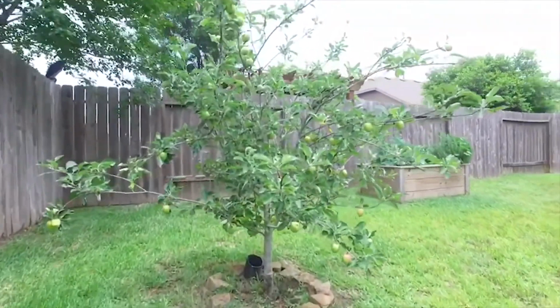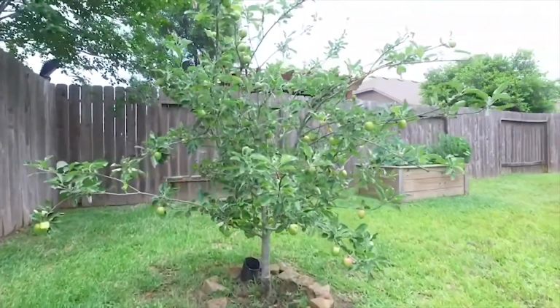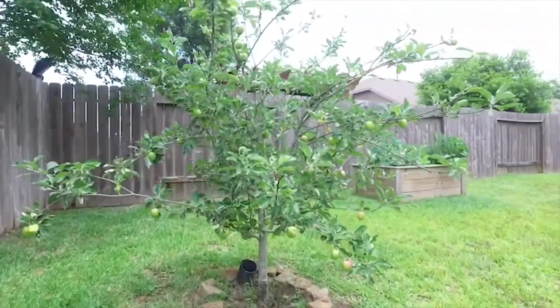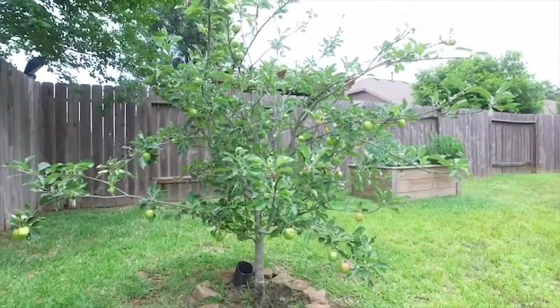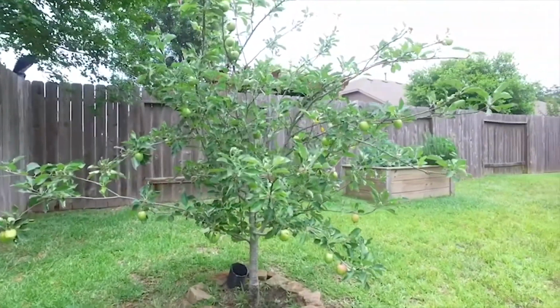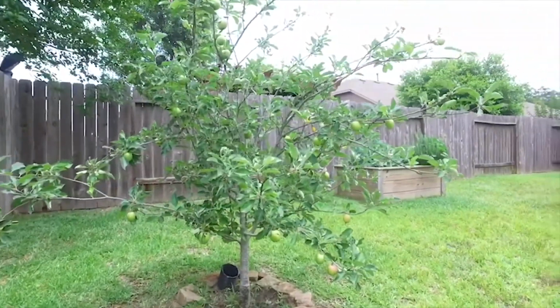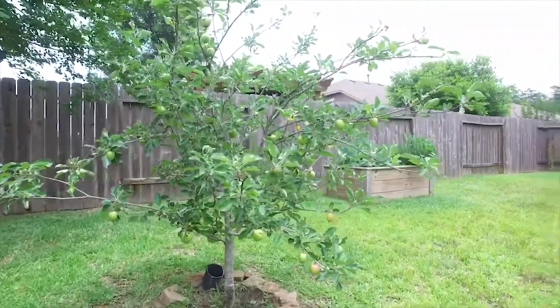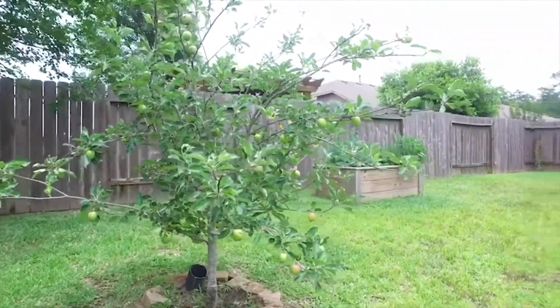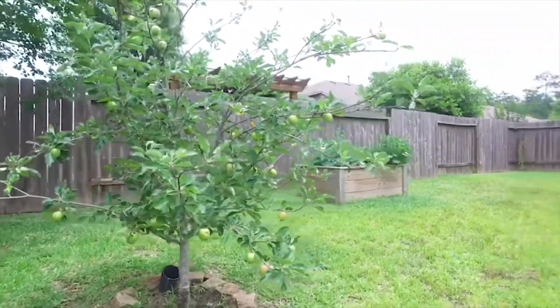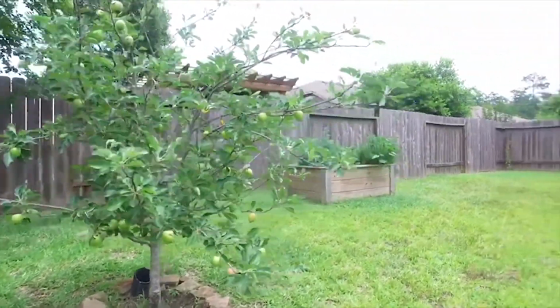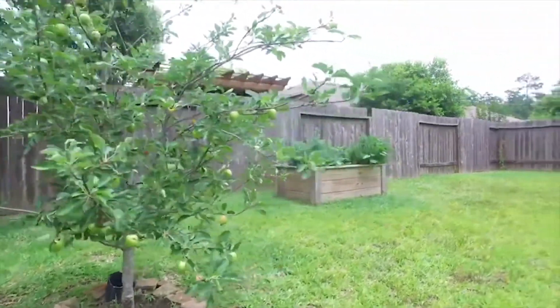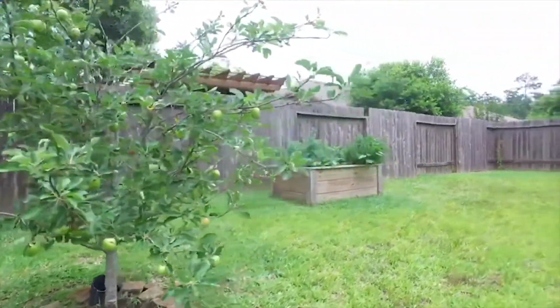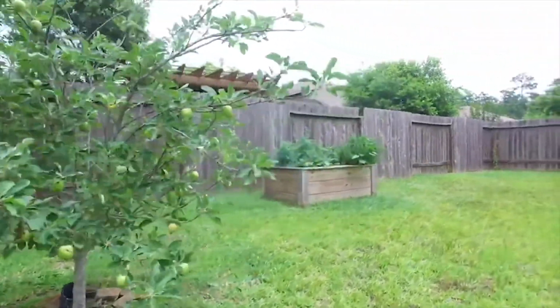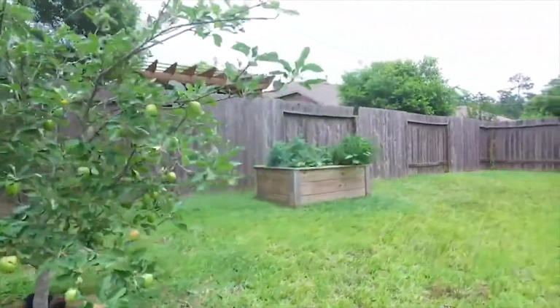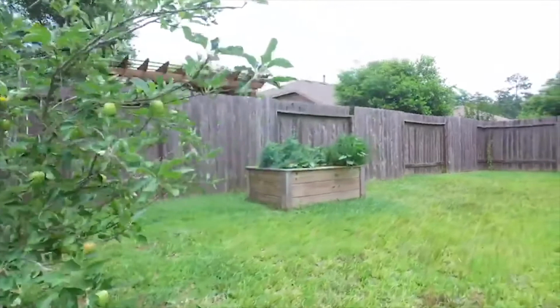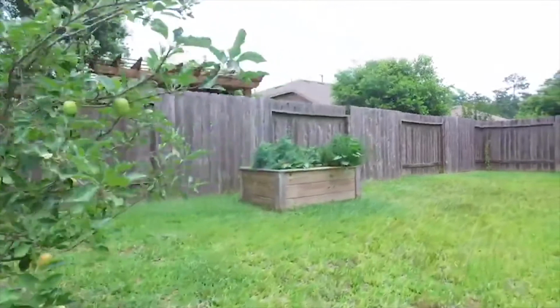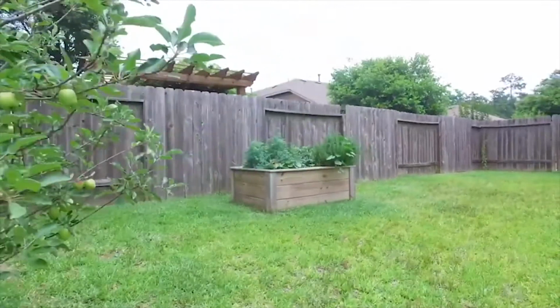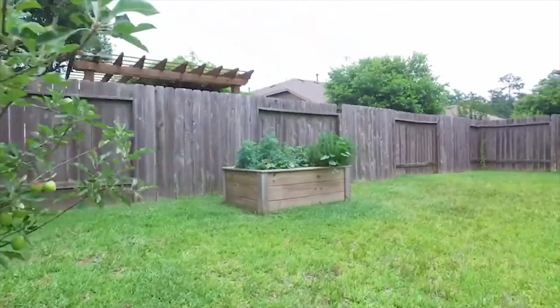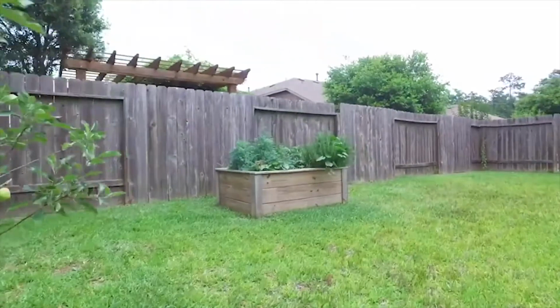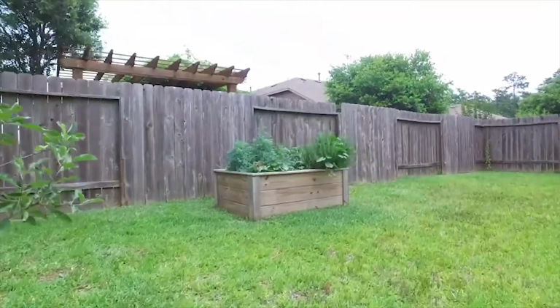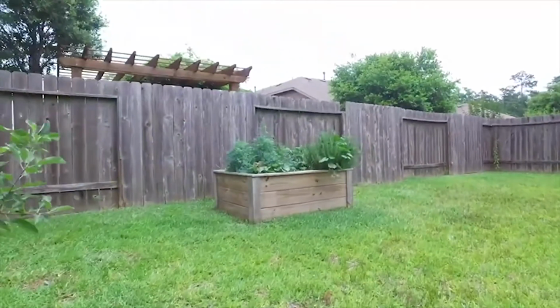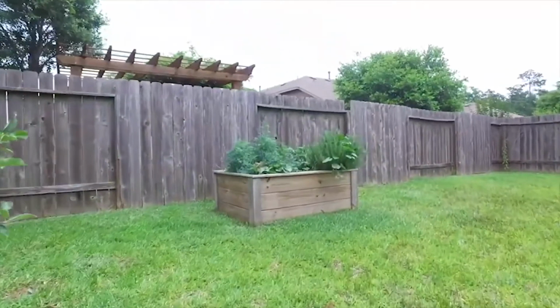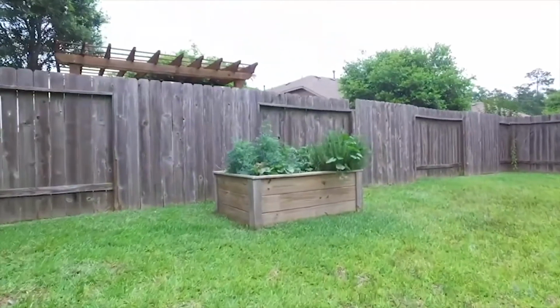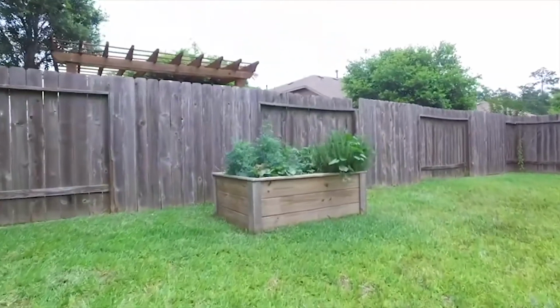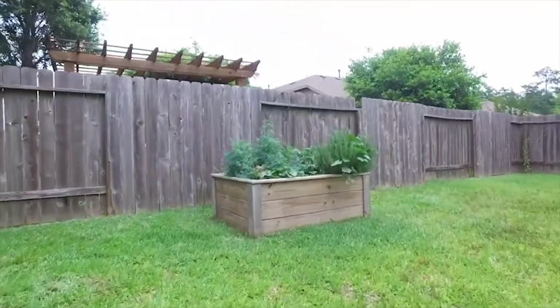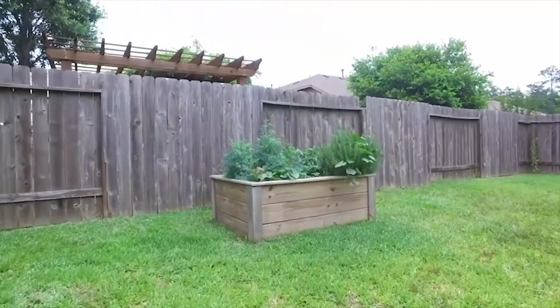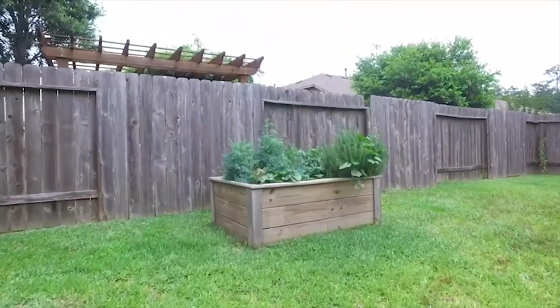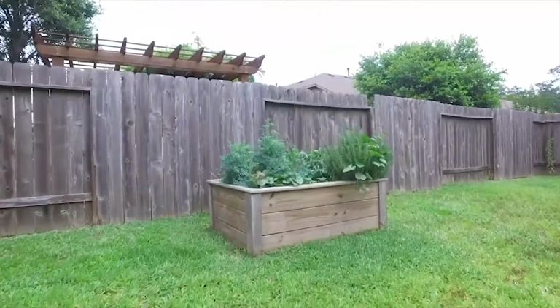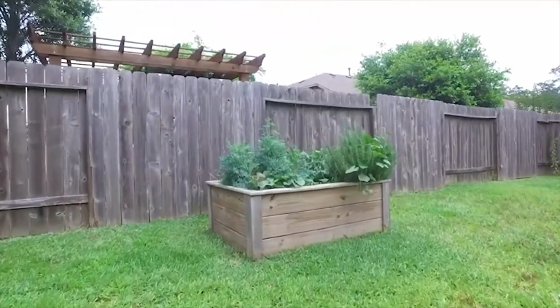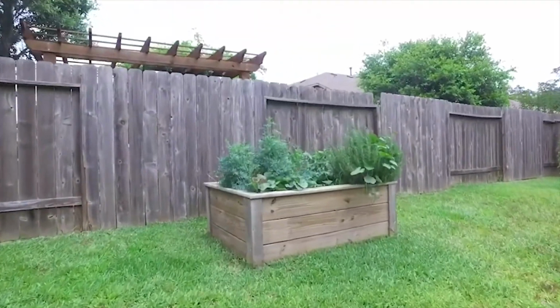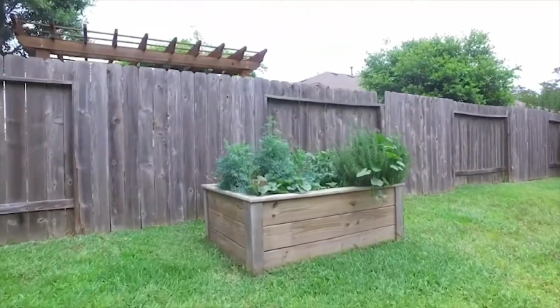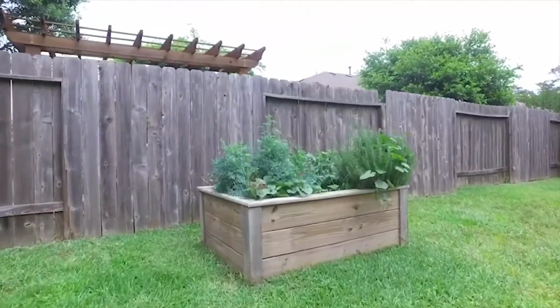Contact the listing agent right away so that you can make this Conroe, Texas home yours.